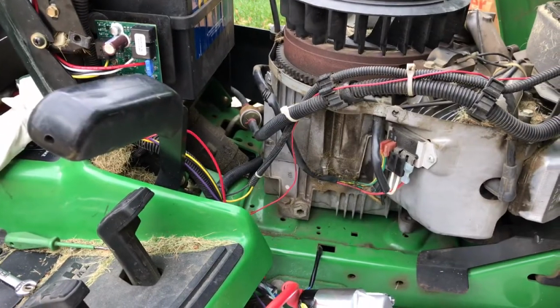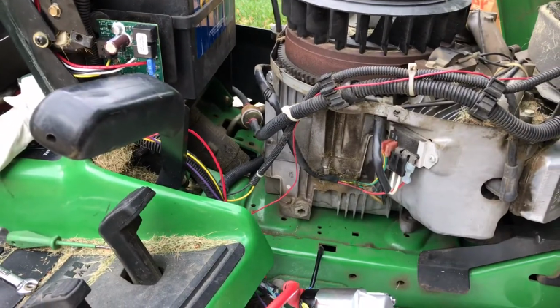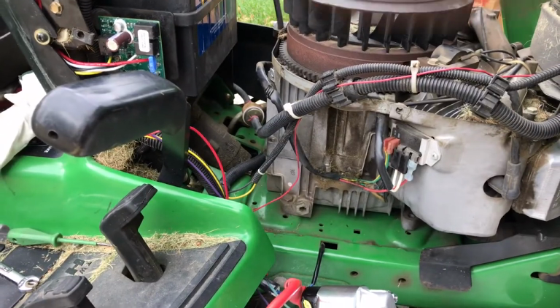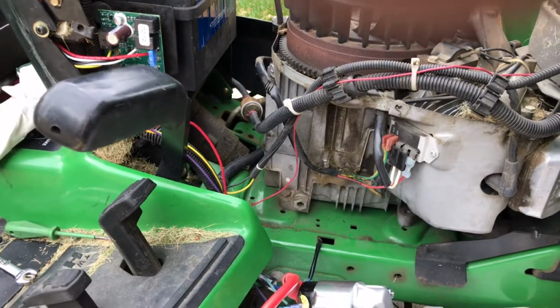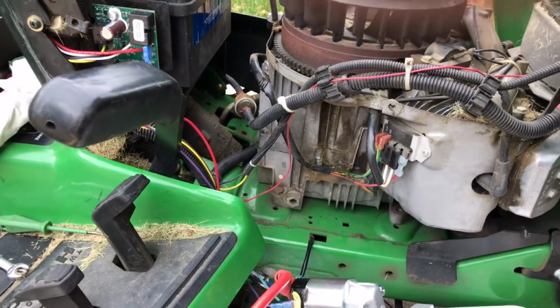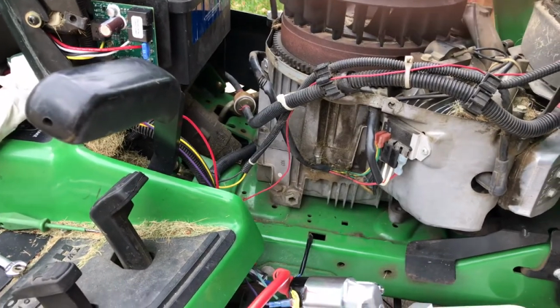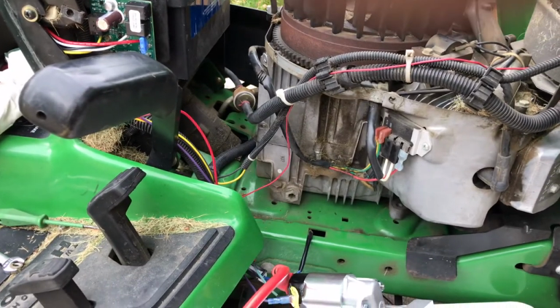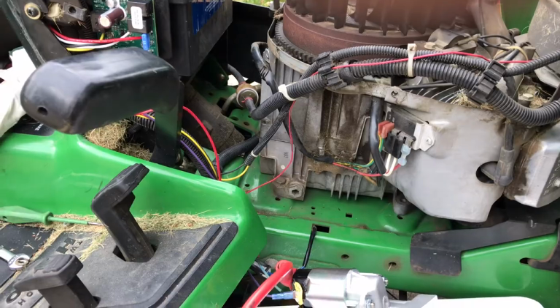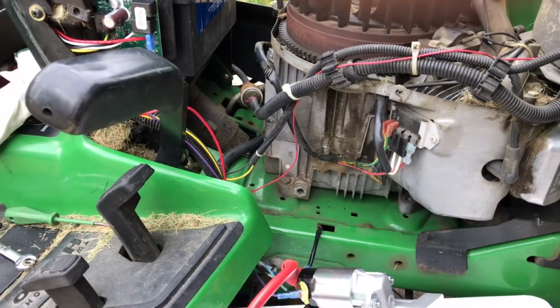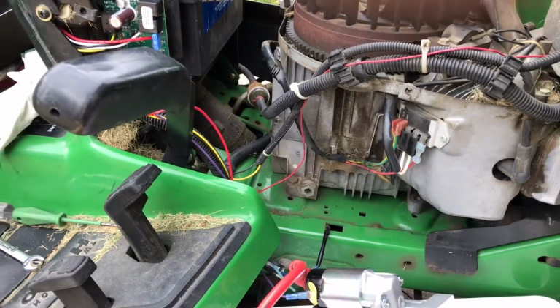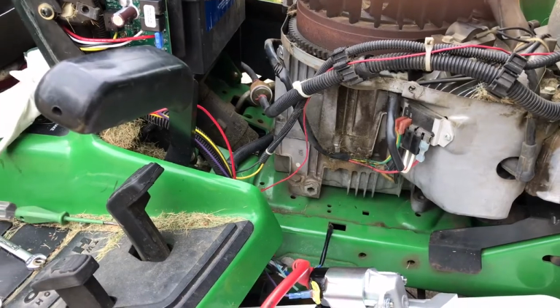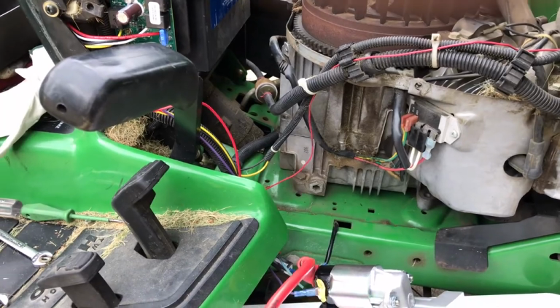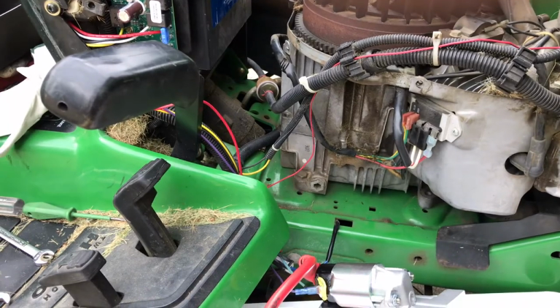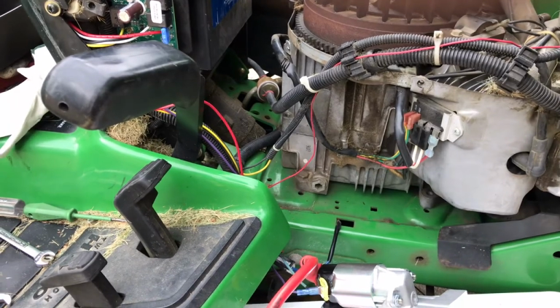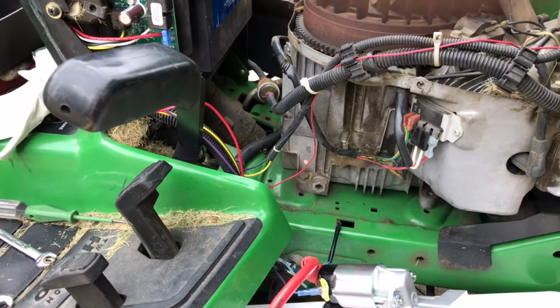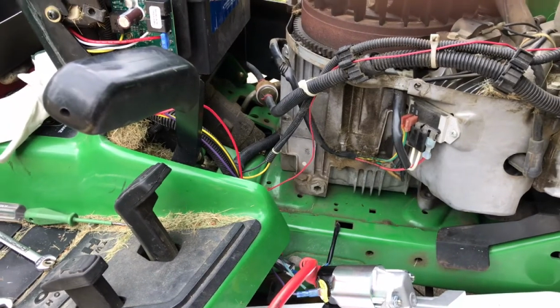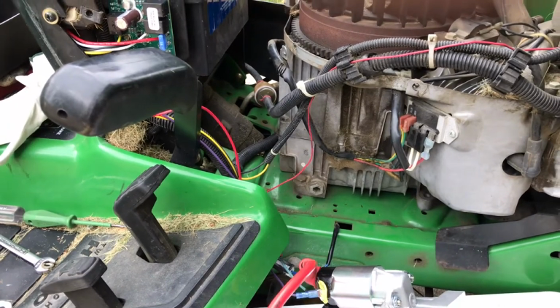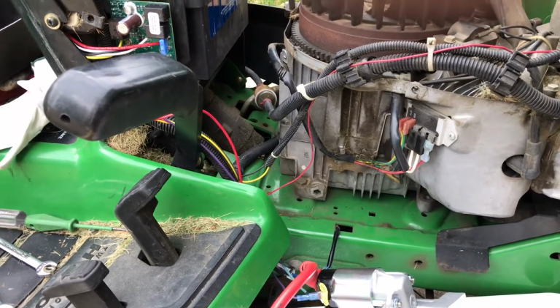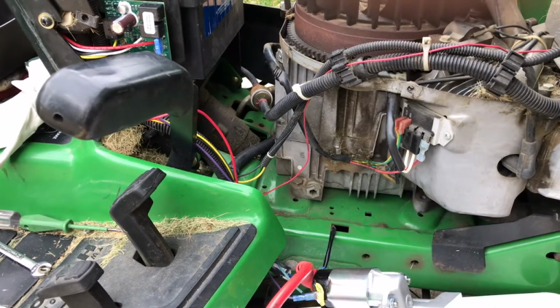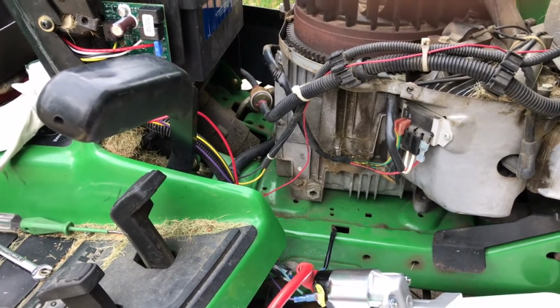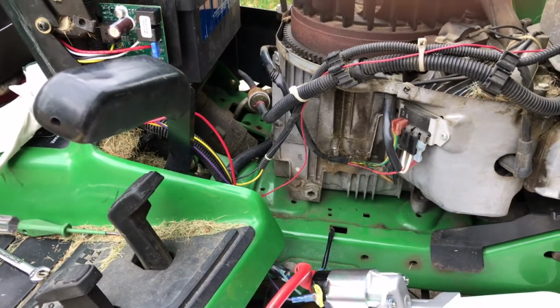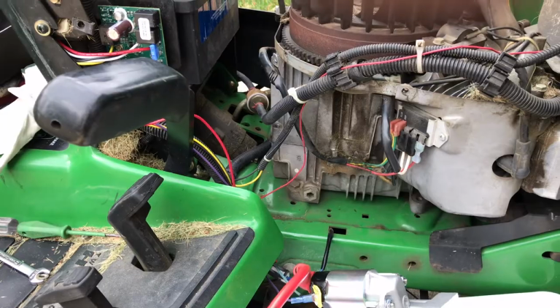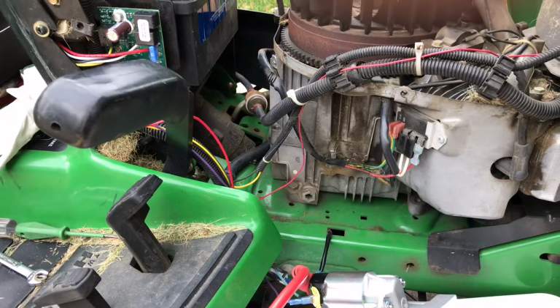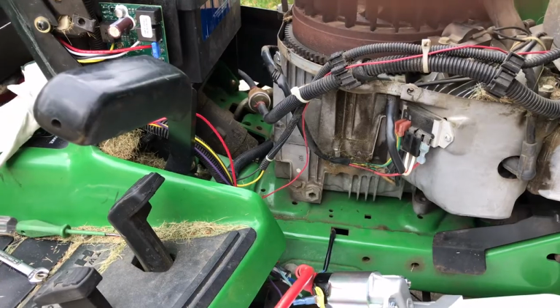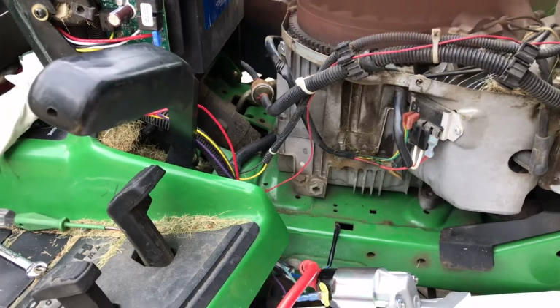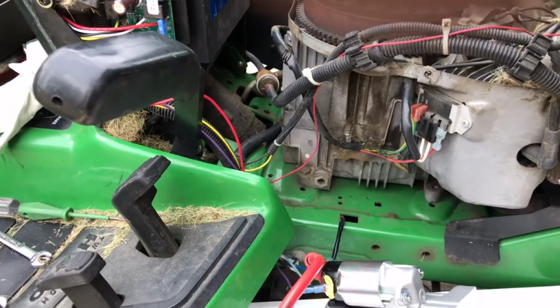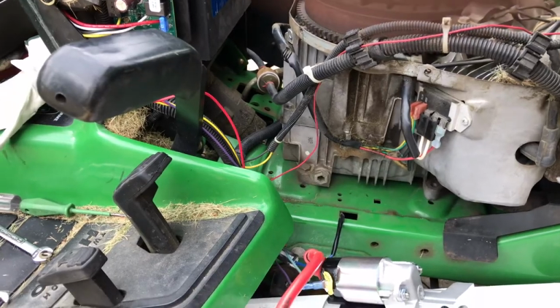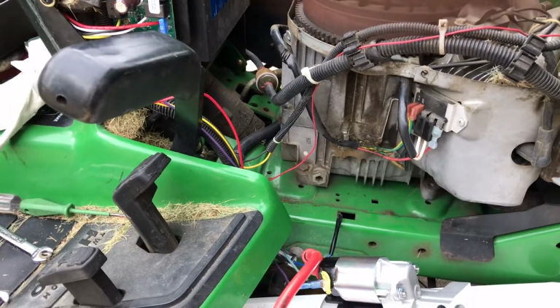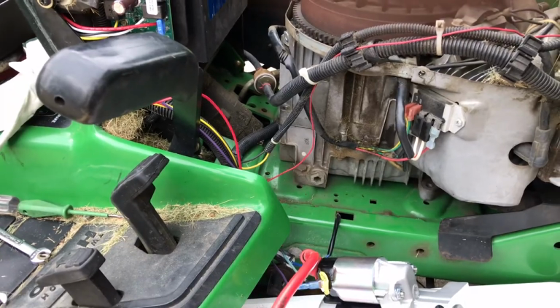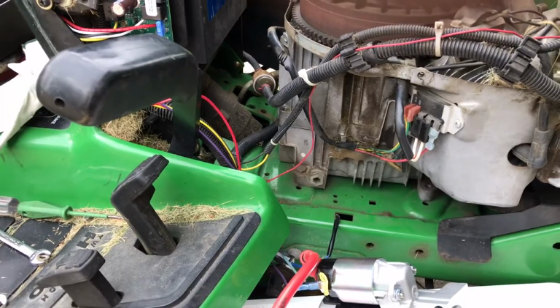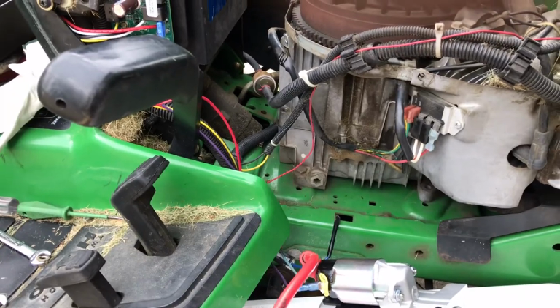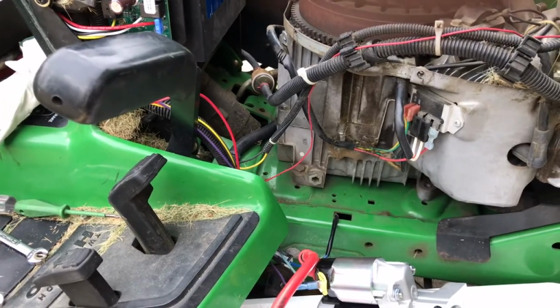They have a one-year warranty and they're around $212 with tax. But that's basically how you change the starter on a John Deere.